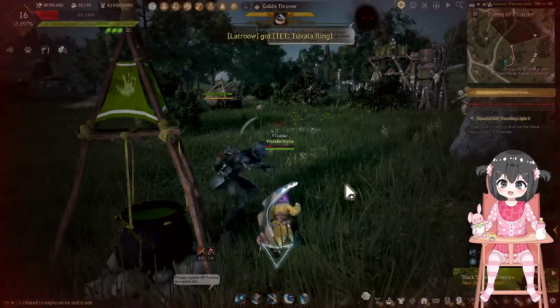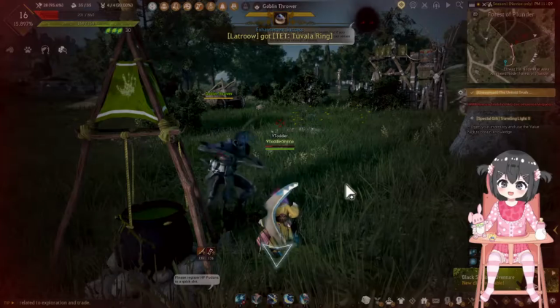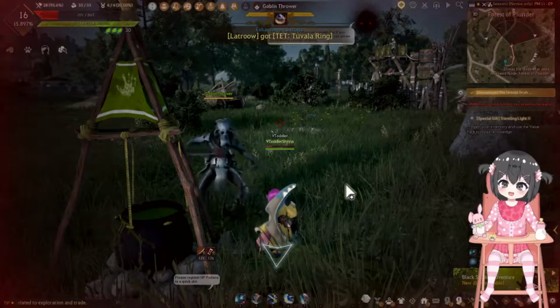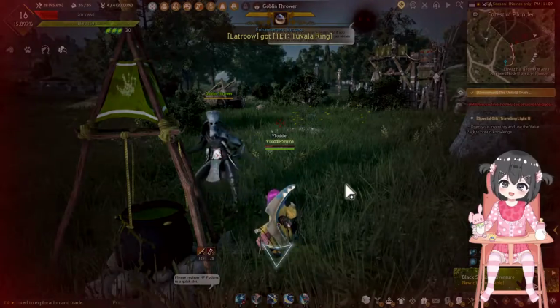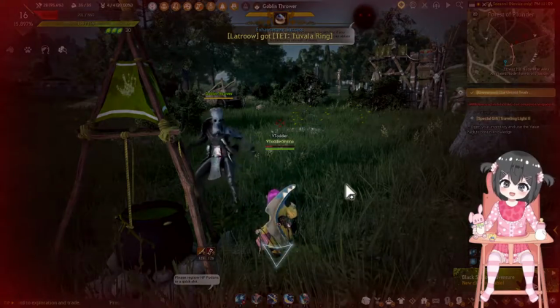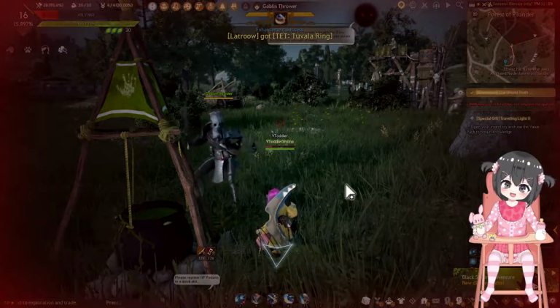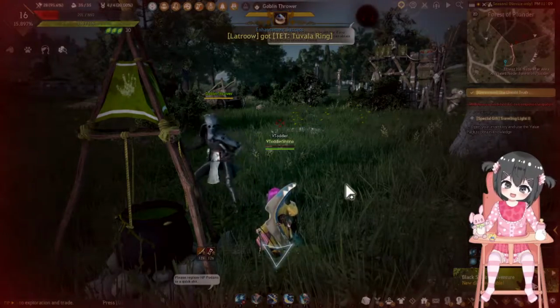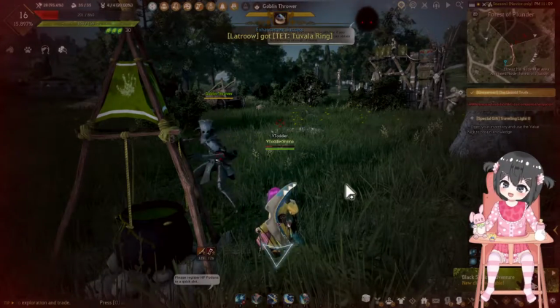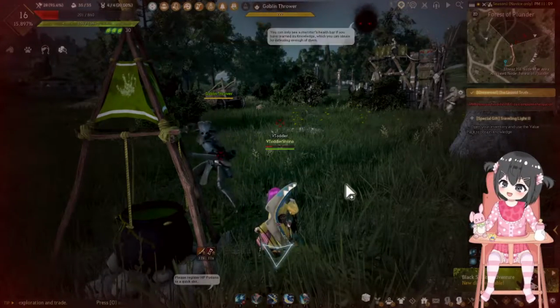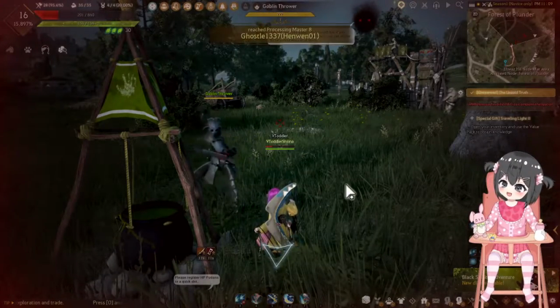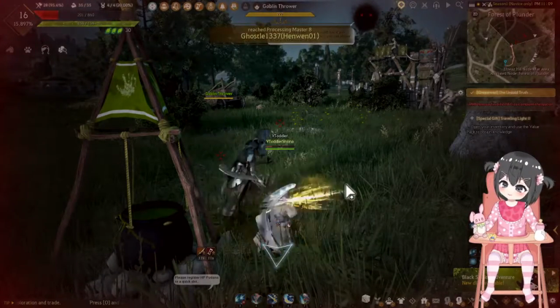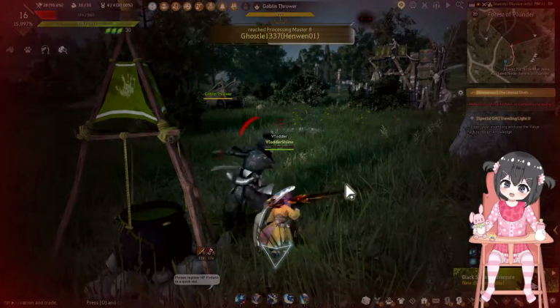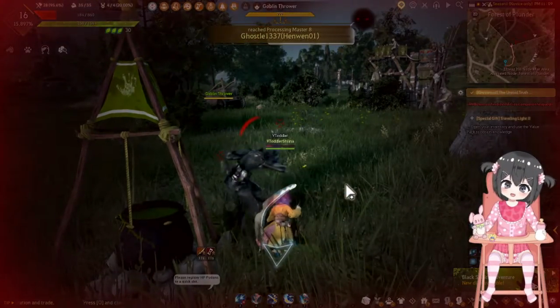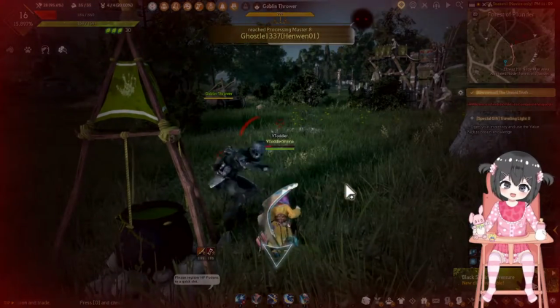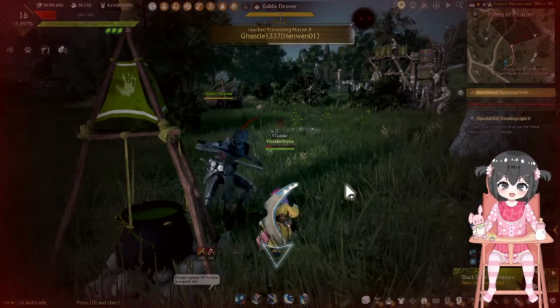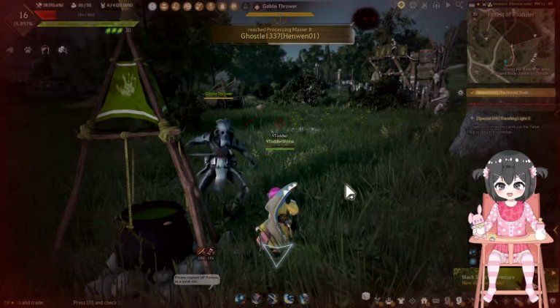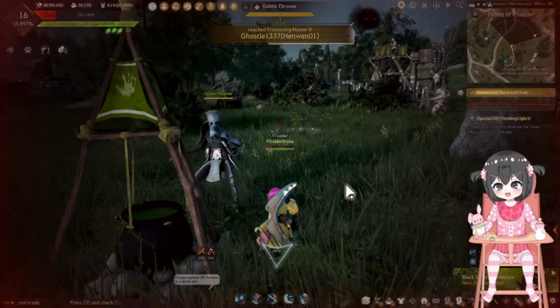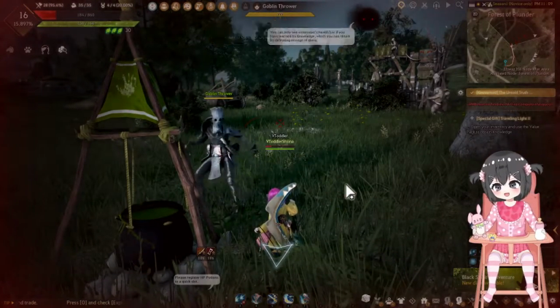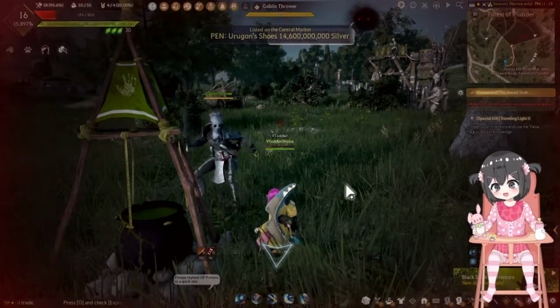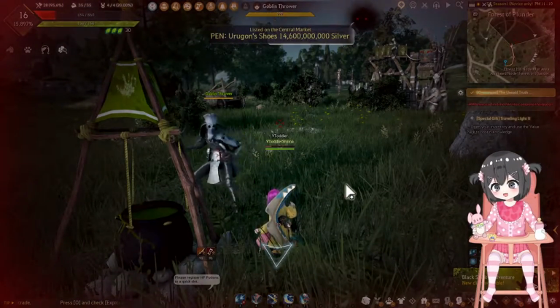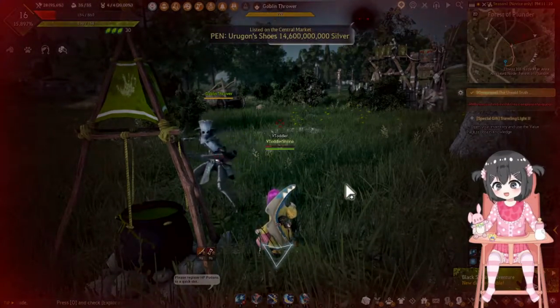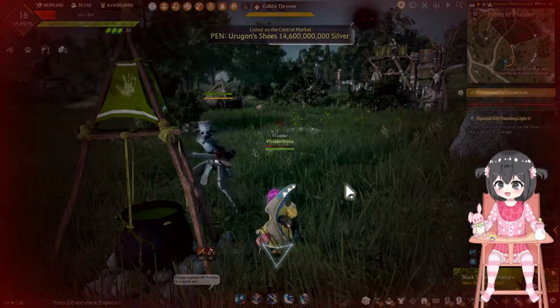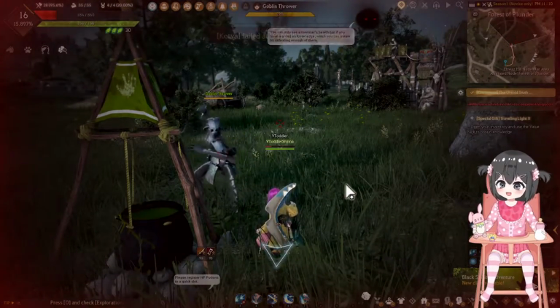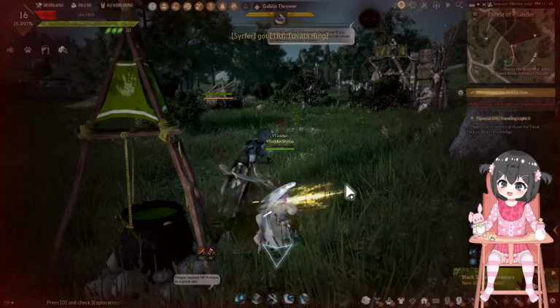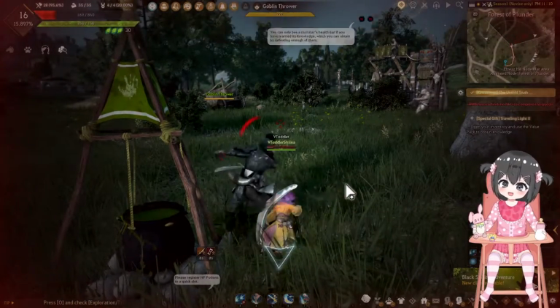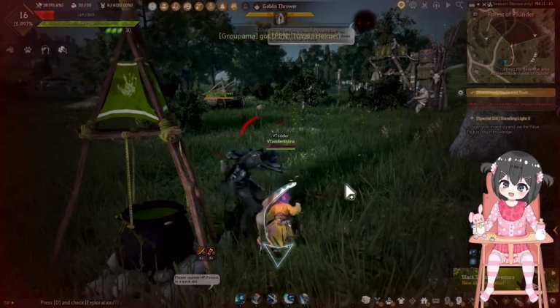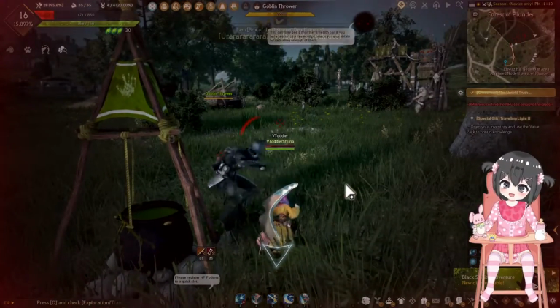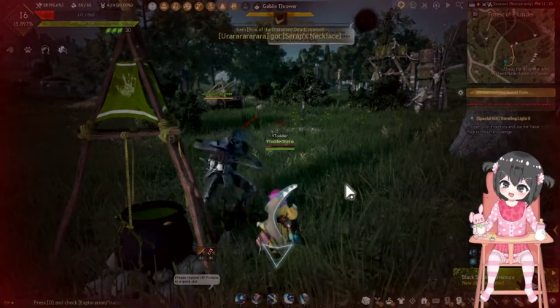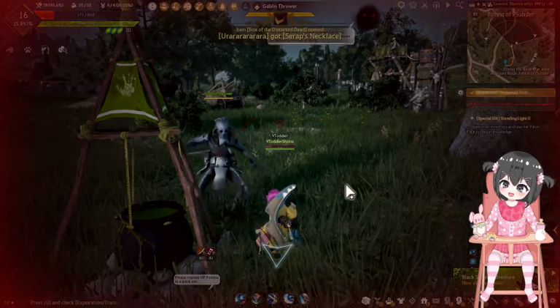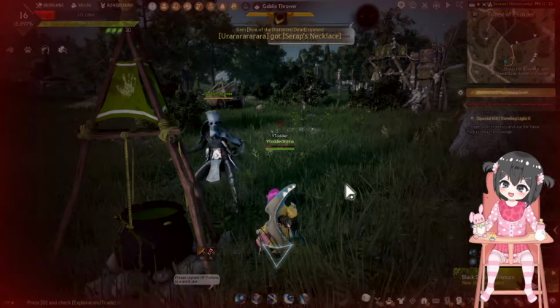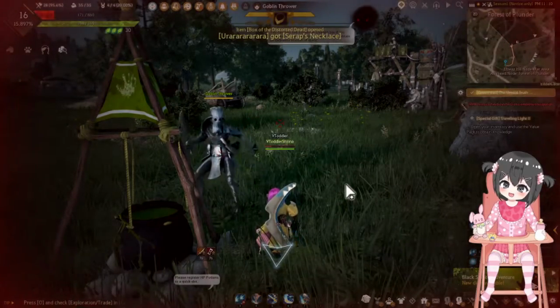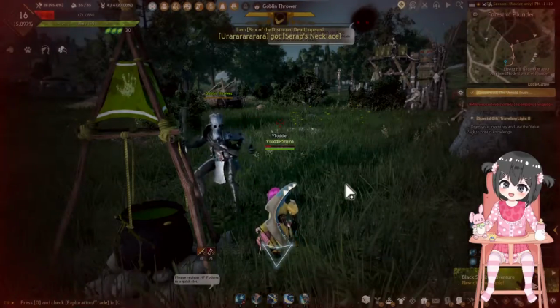Hi, I'm Sina, your favorite V-Toddler, and in each episode I die, as you can see.